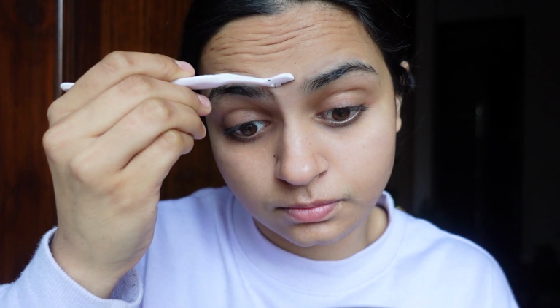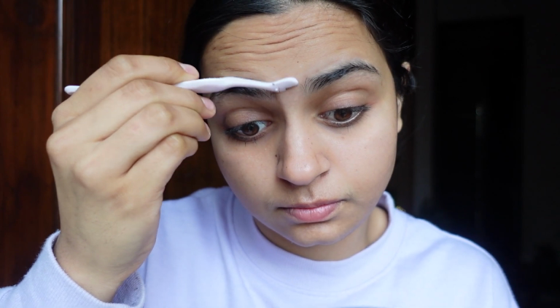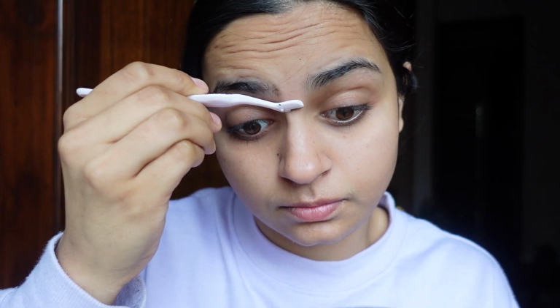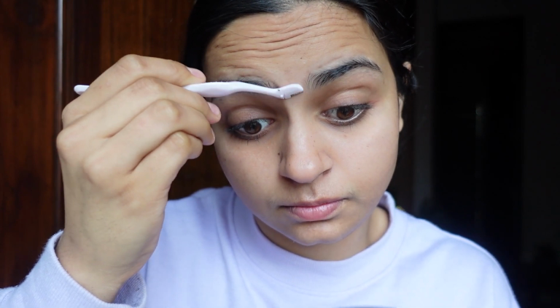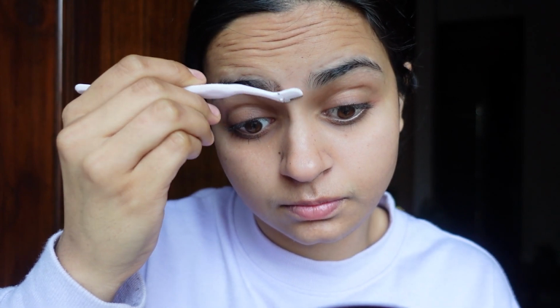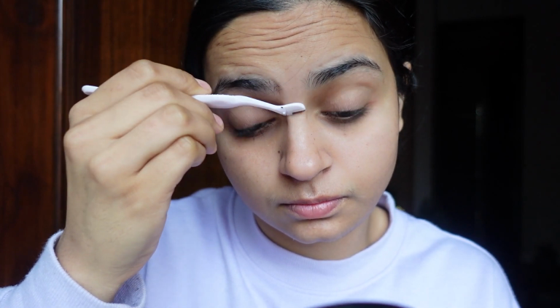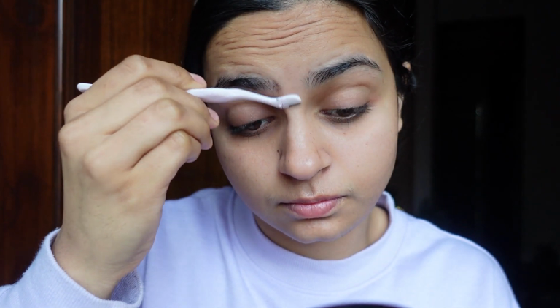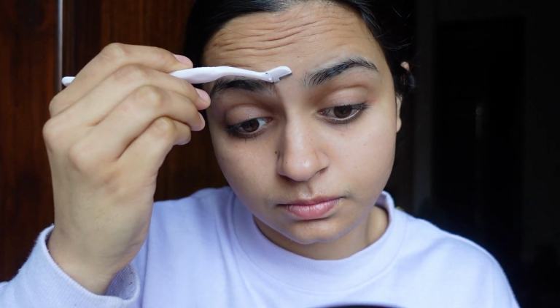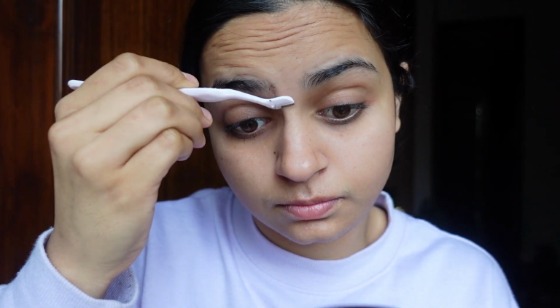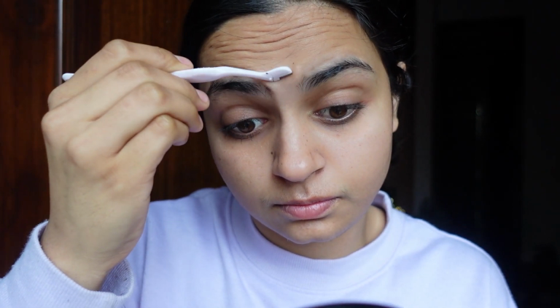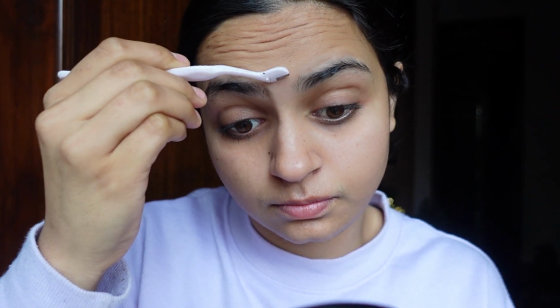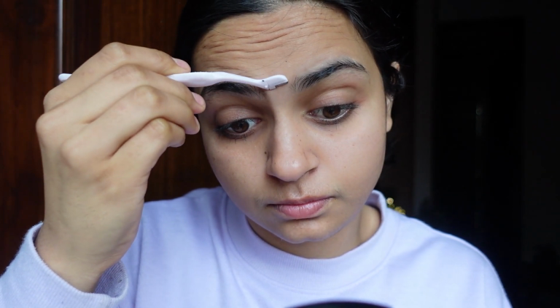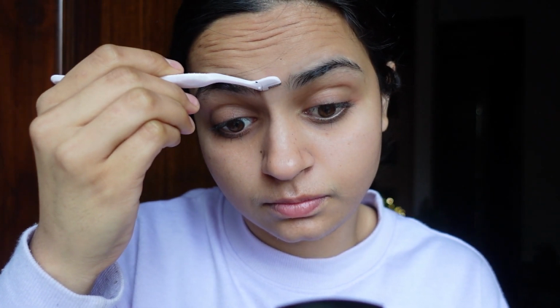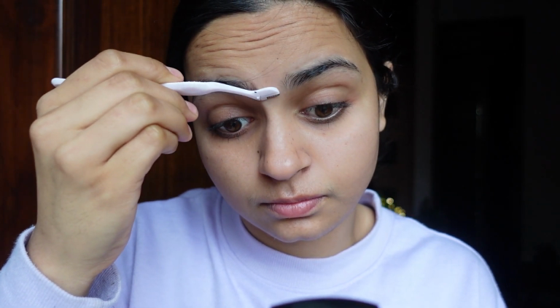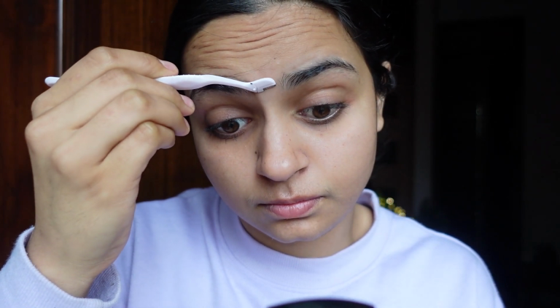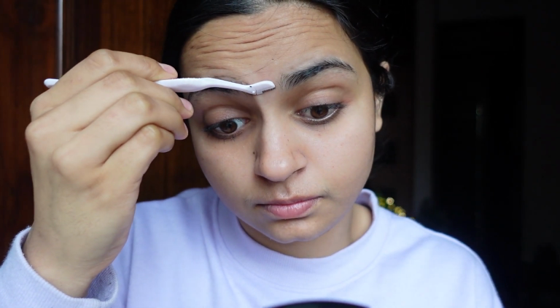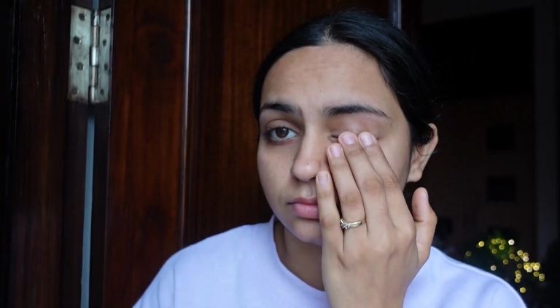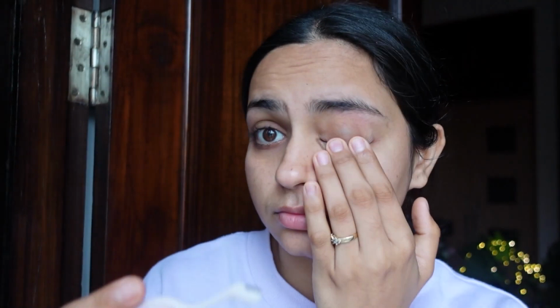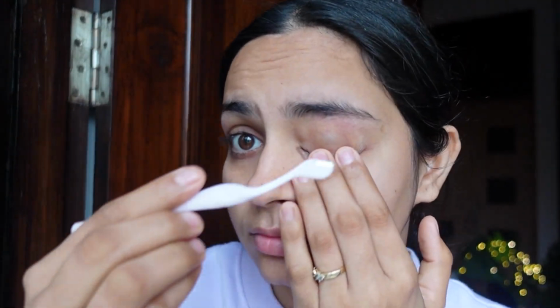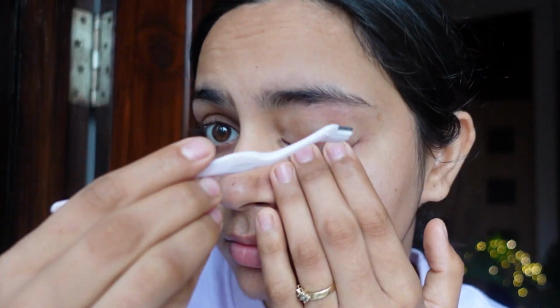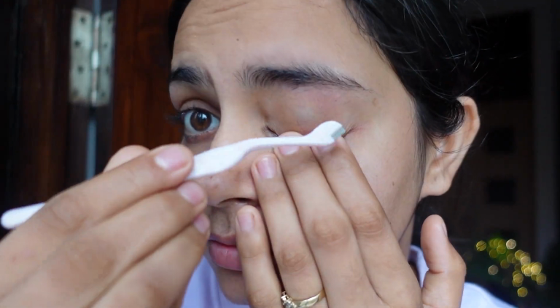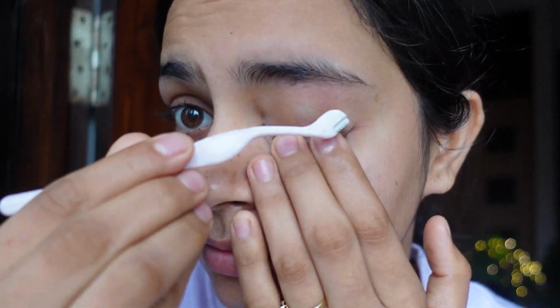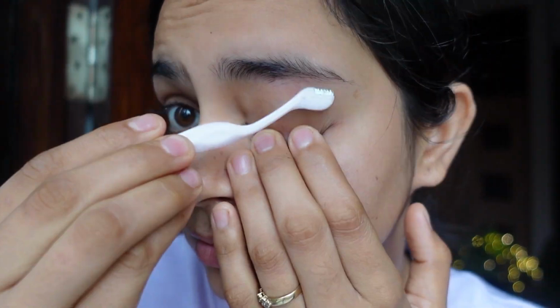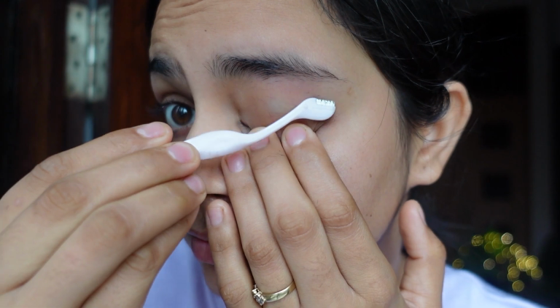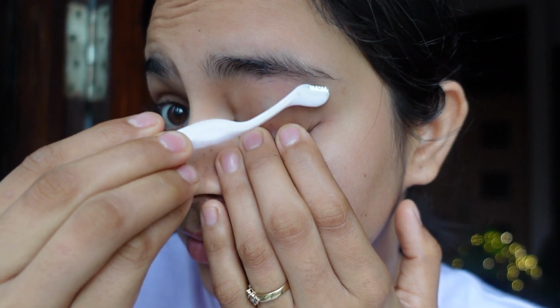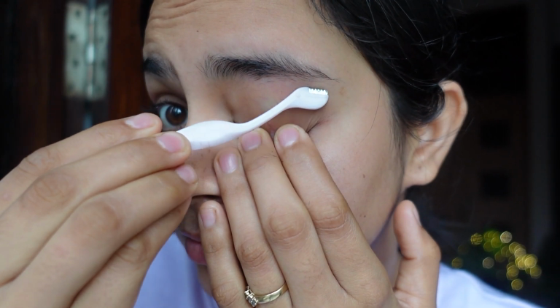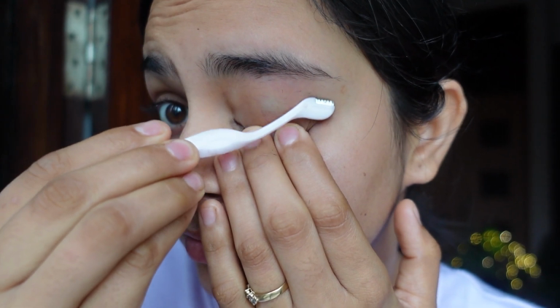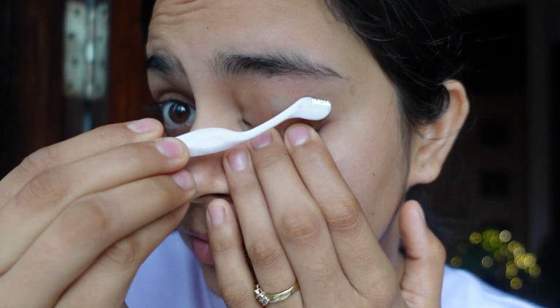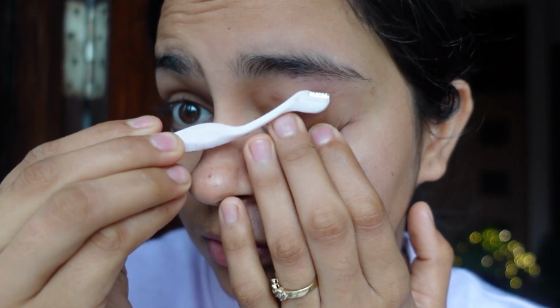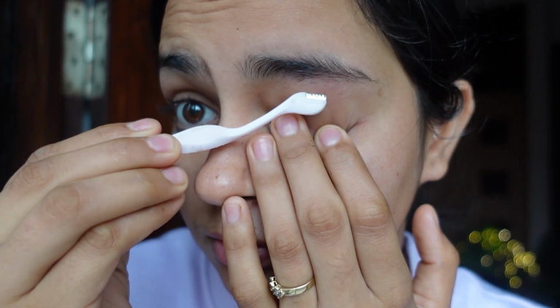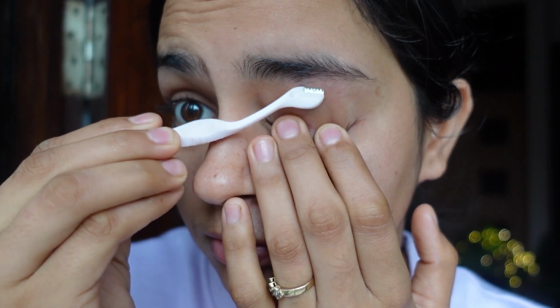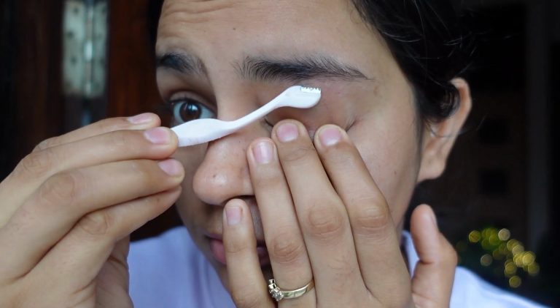I will use this eyebrow razor — the link is in the description. You can easily shape your eyebrows at home, and I will remove a little bit of hair from the center.